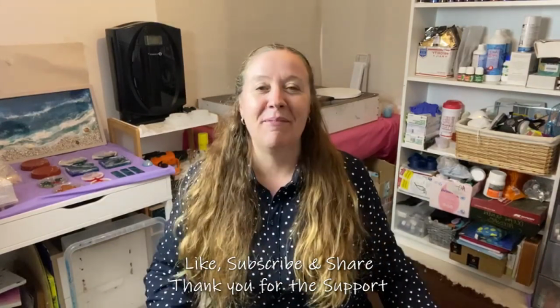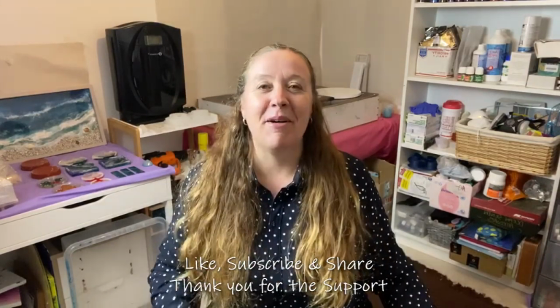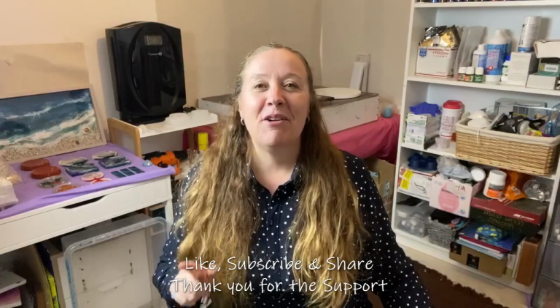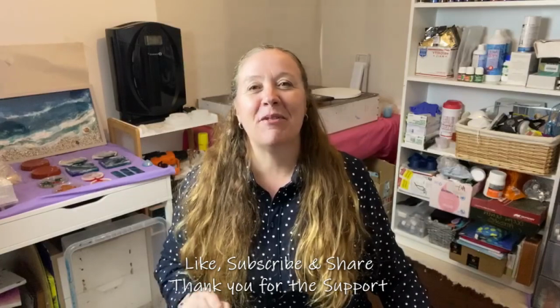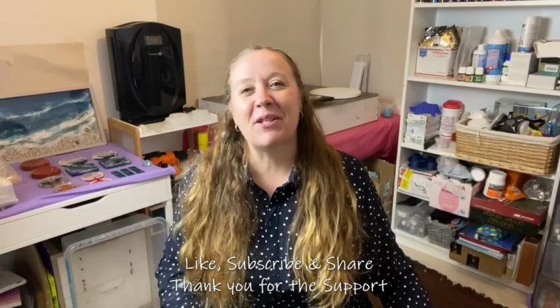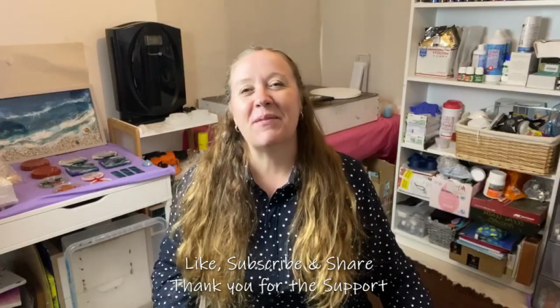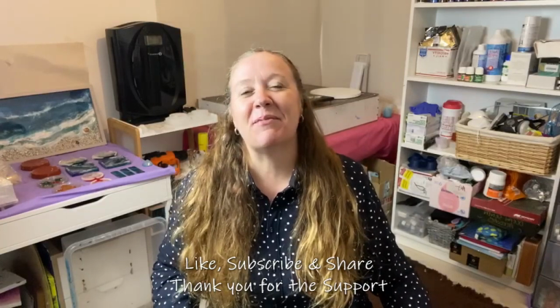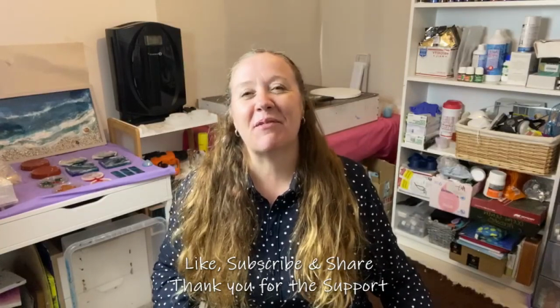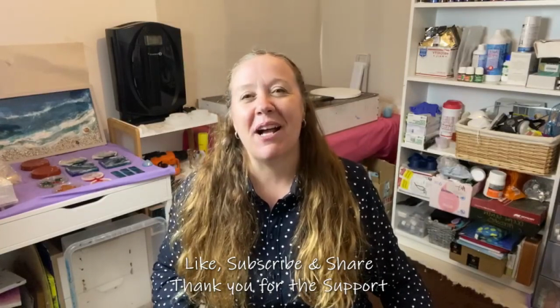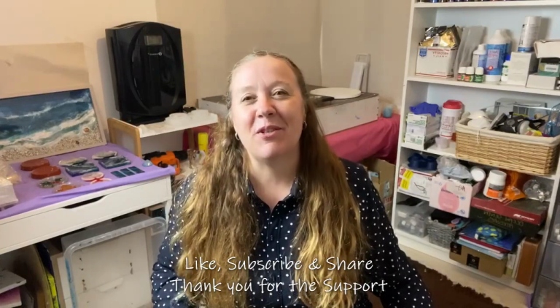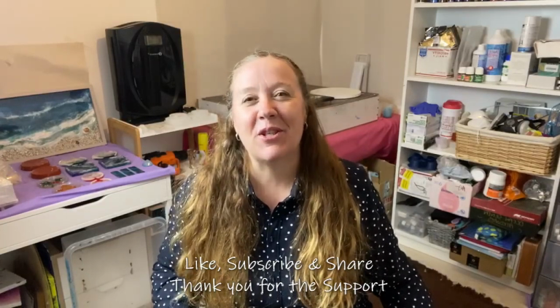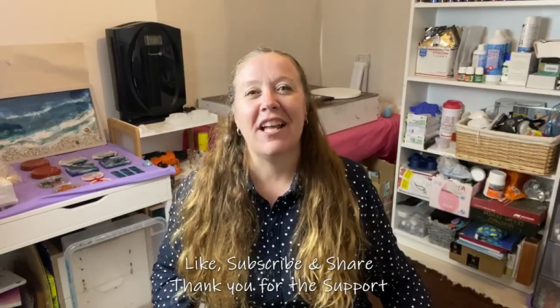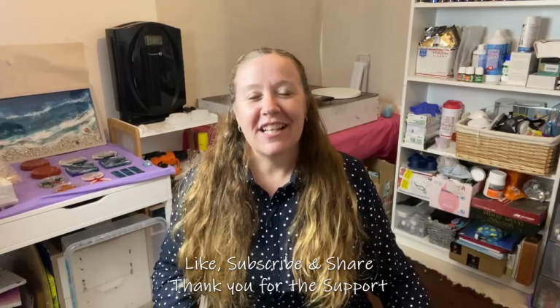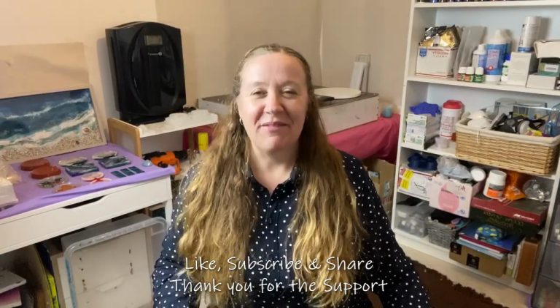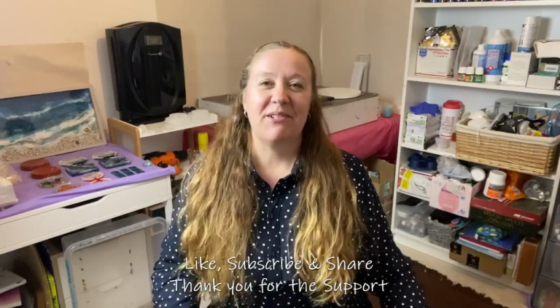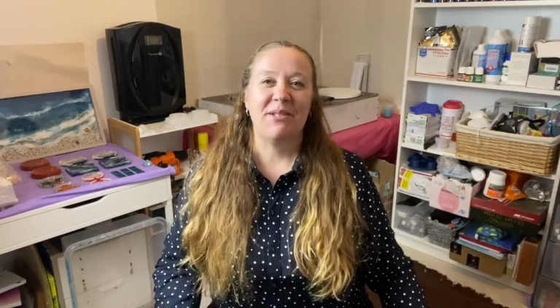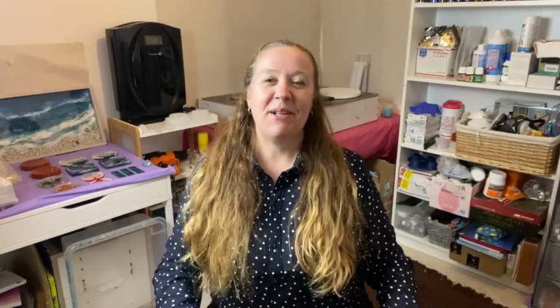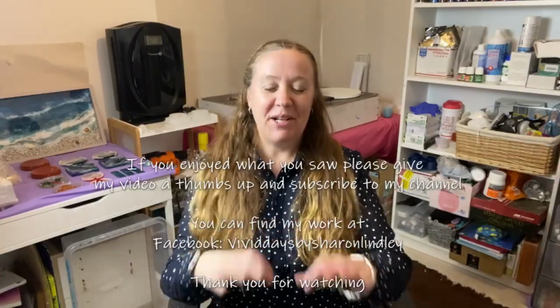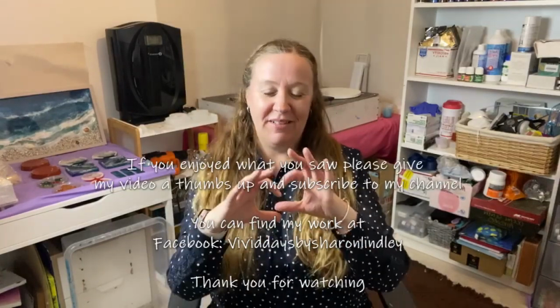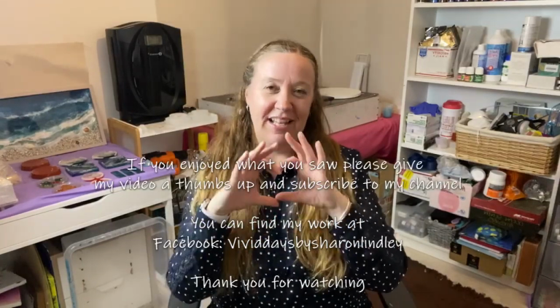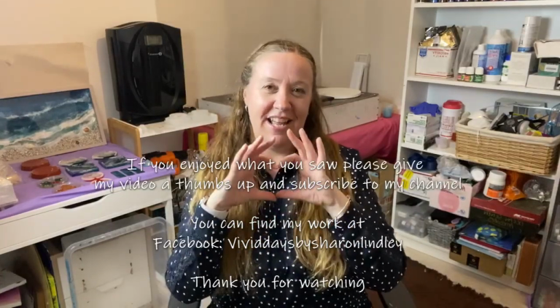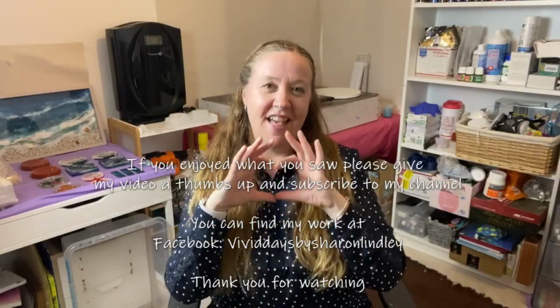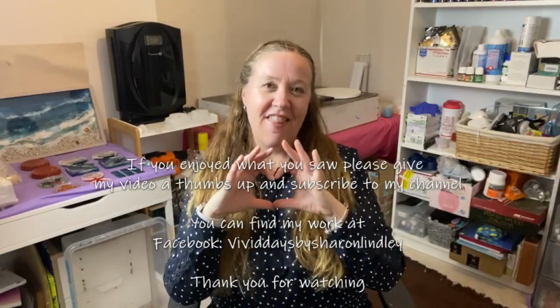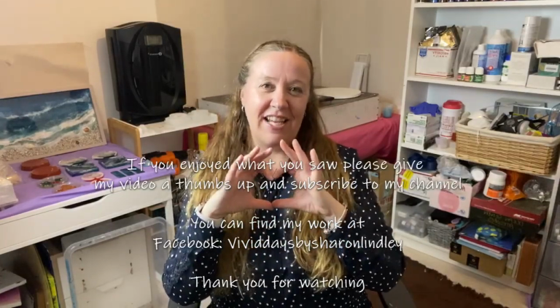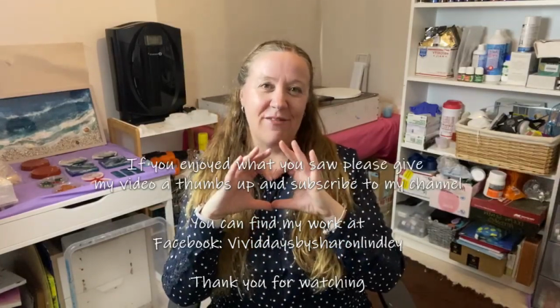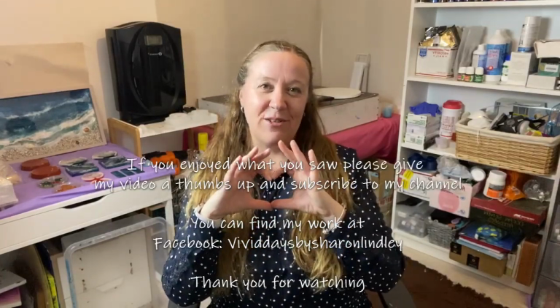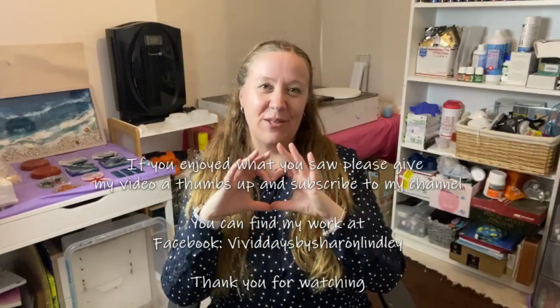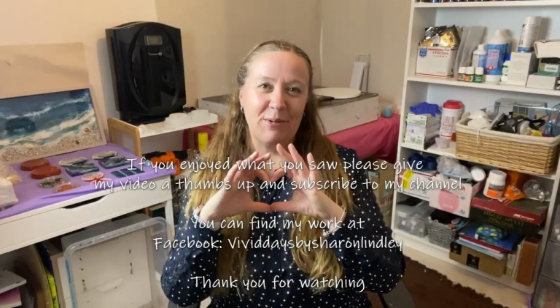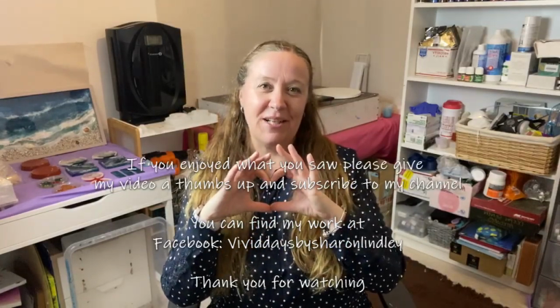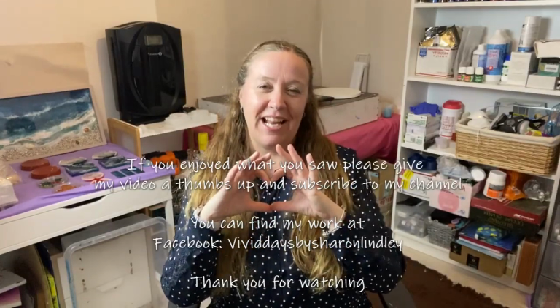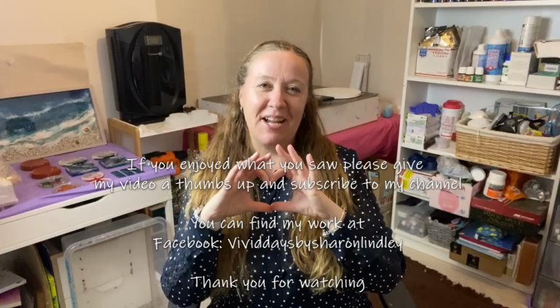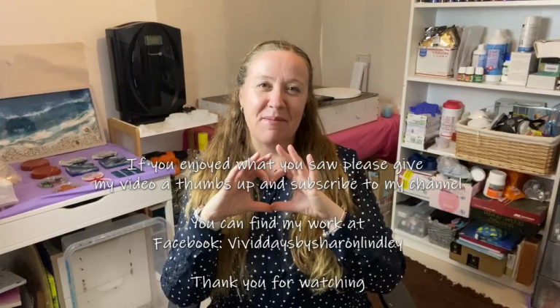Remember: thumbs up, subscribe, share — comments are always welcome, and thank you for all your support and hanging out with me.